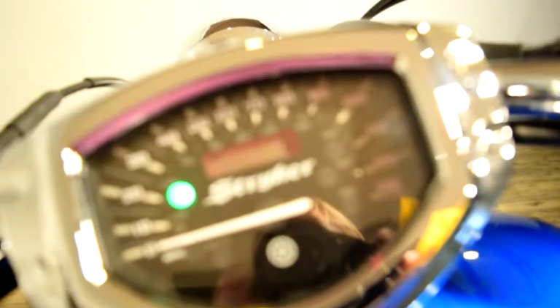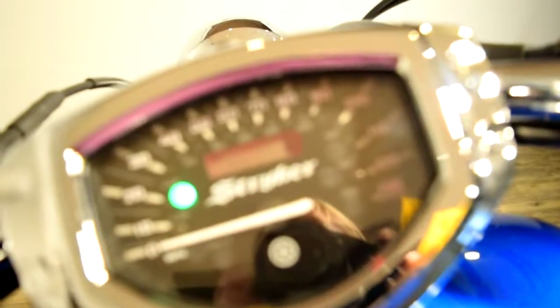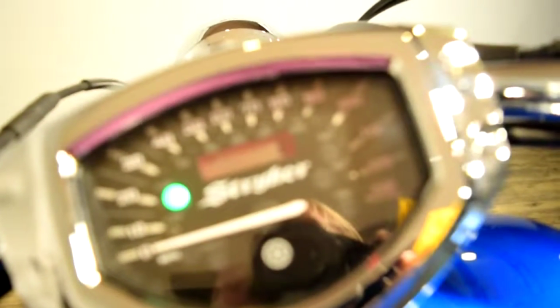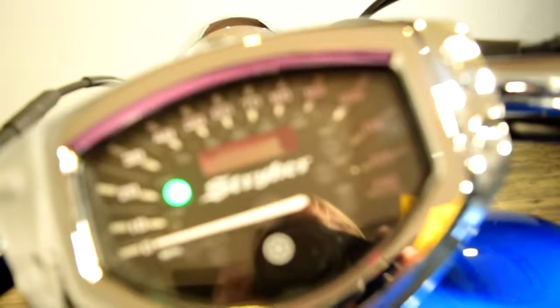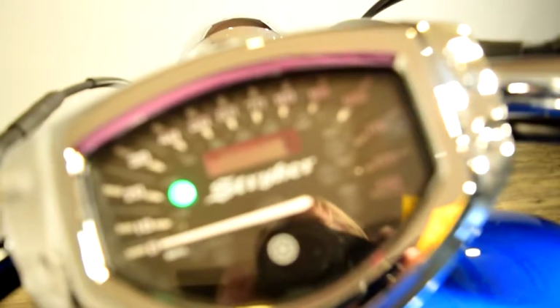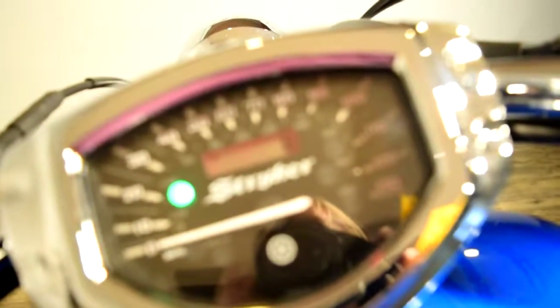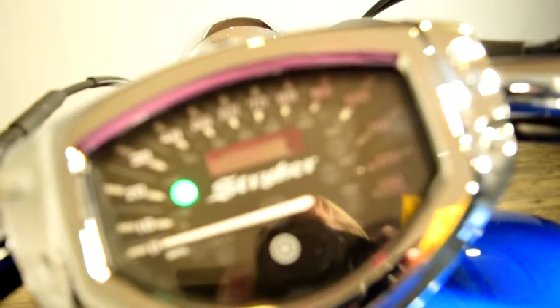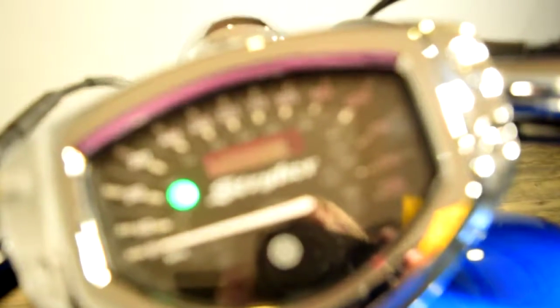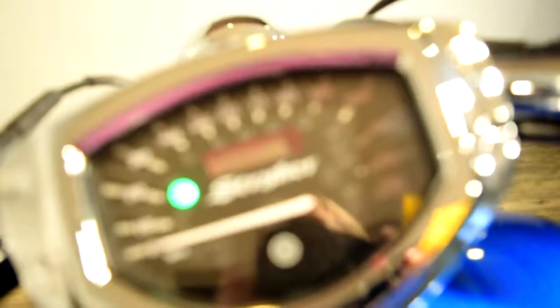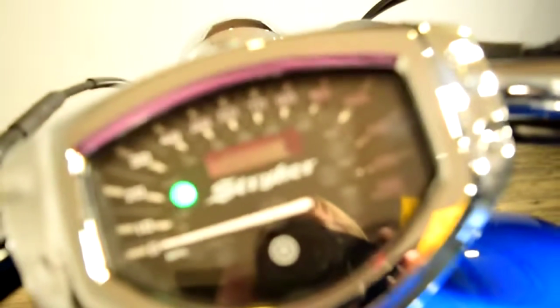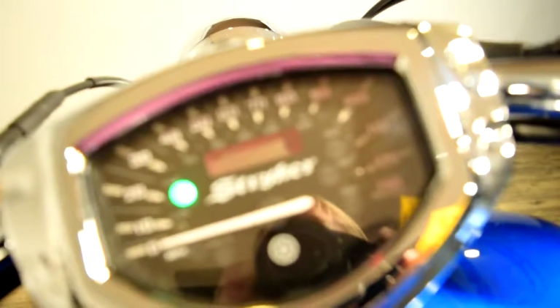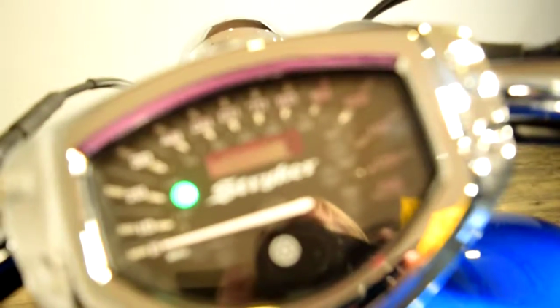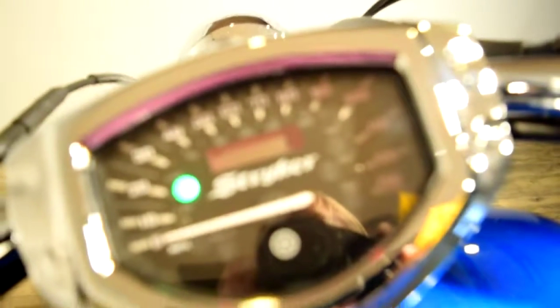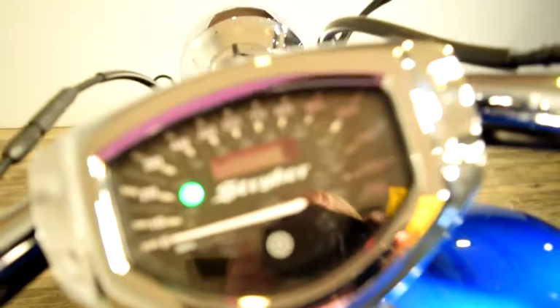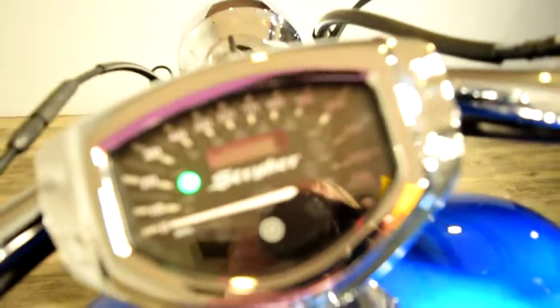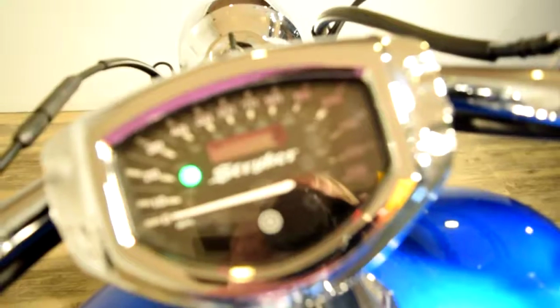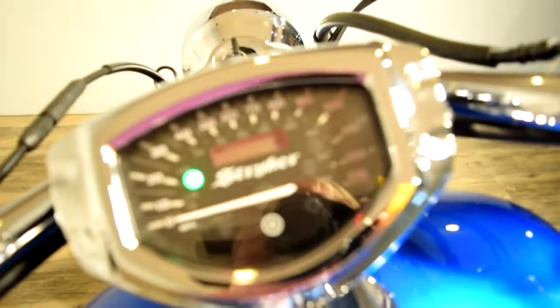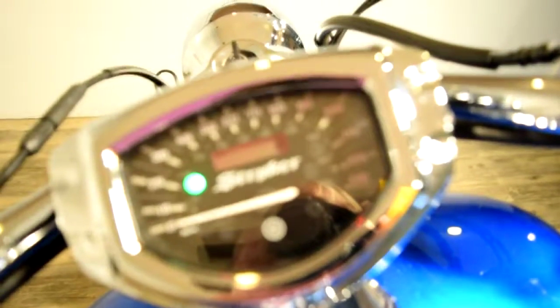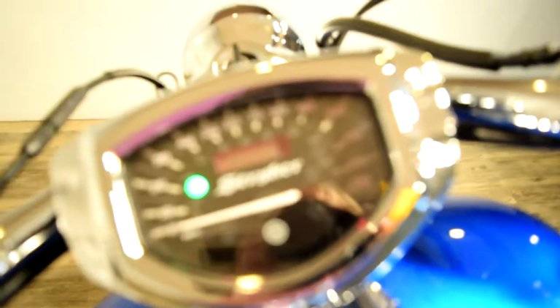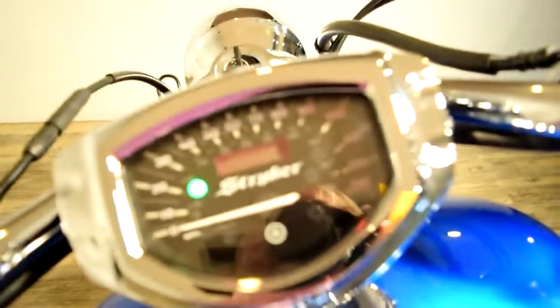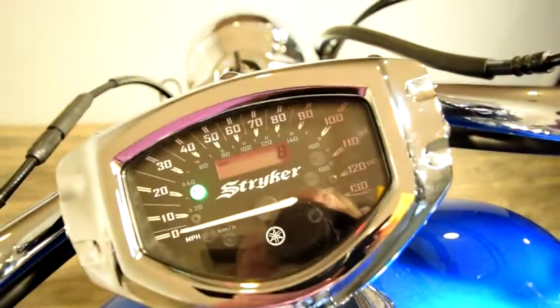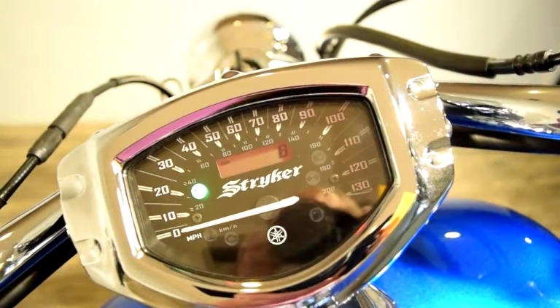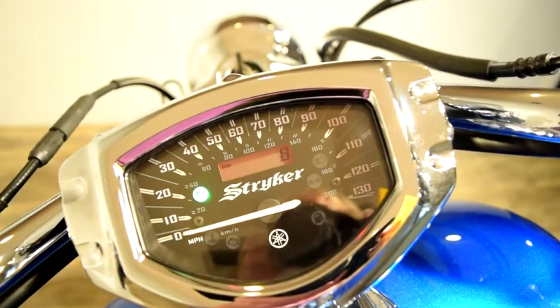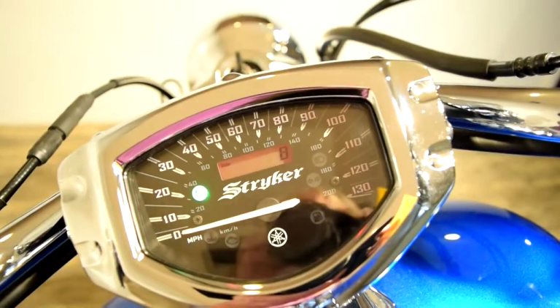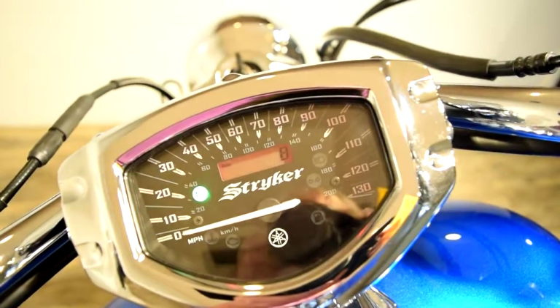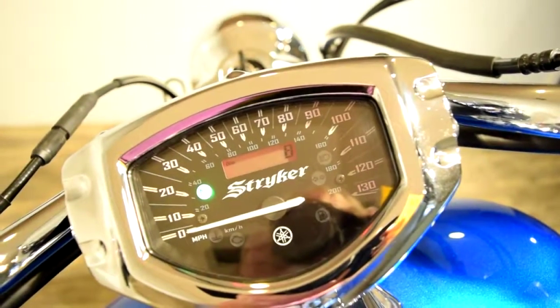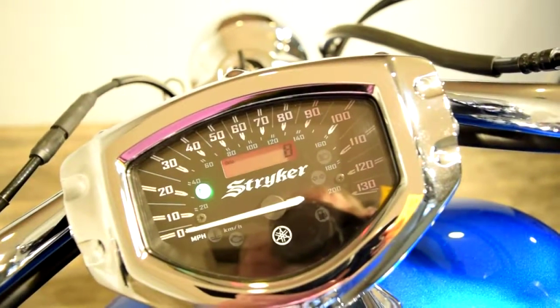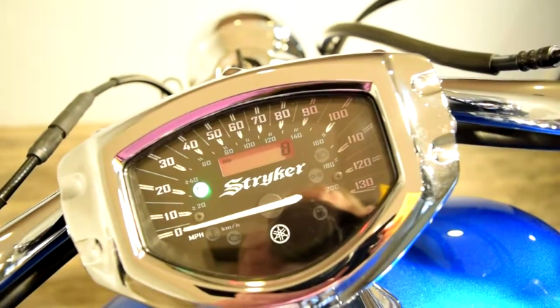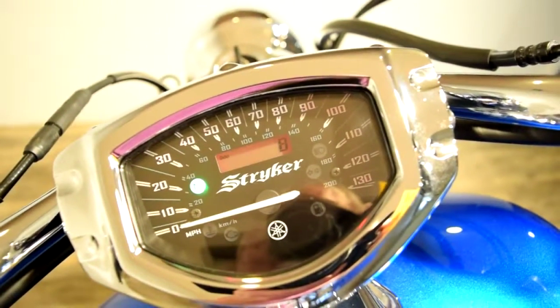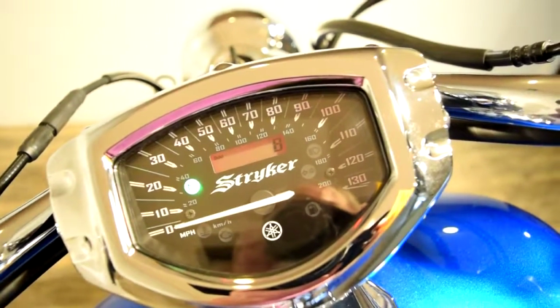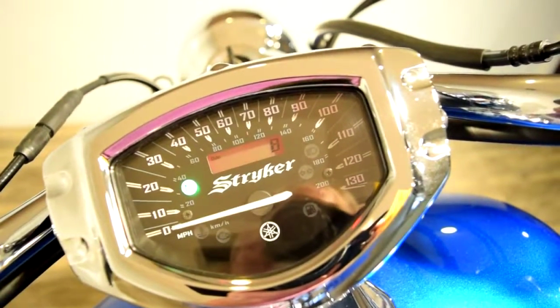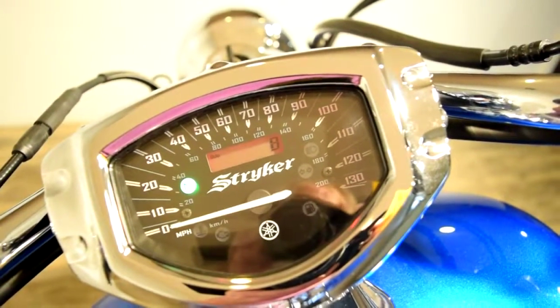This bike has 8 miles — that's it. Call us now.